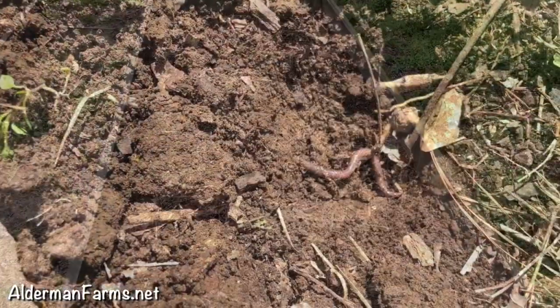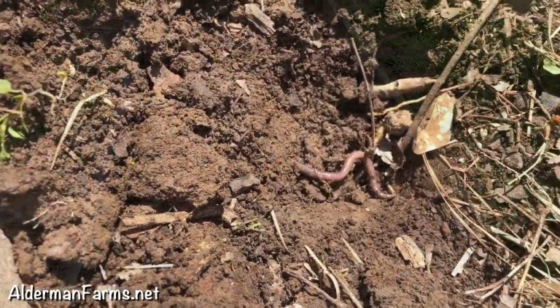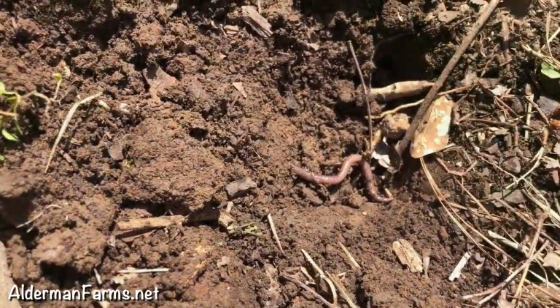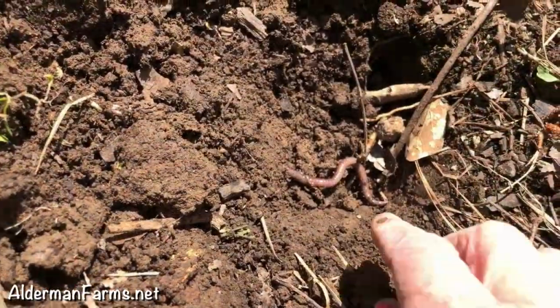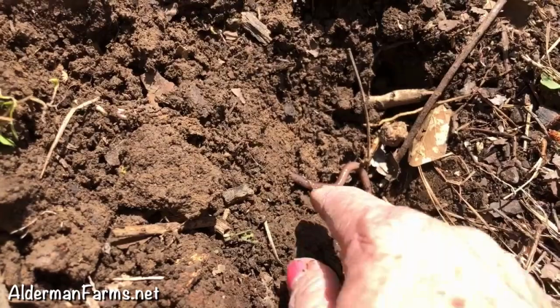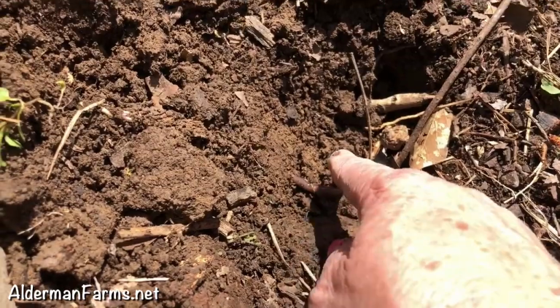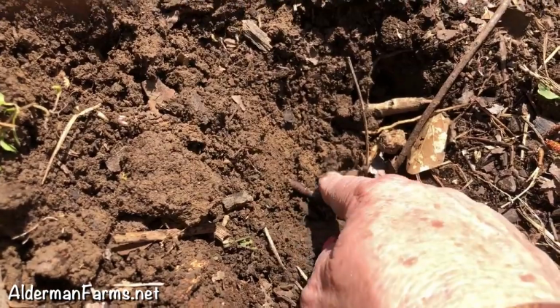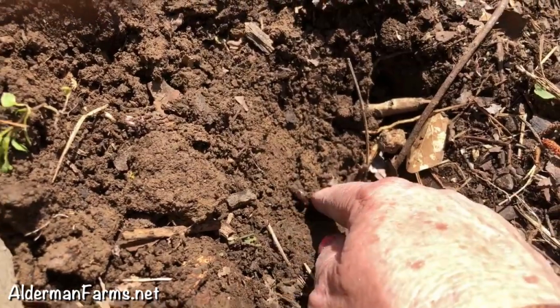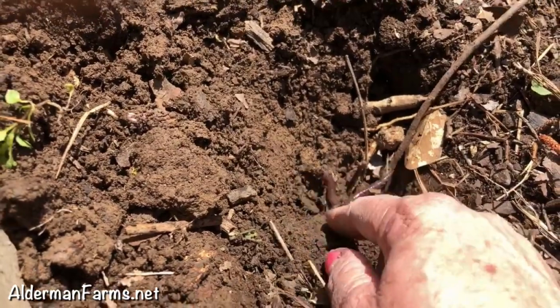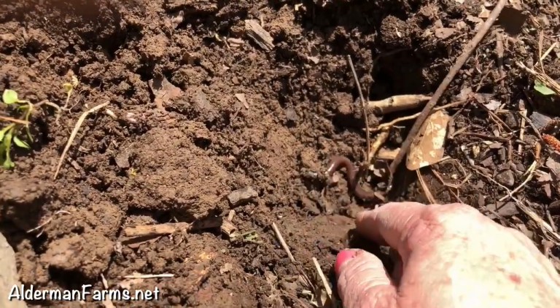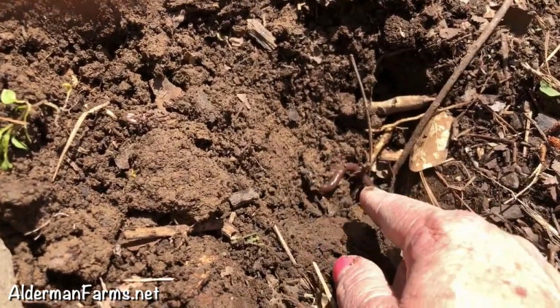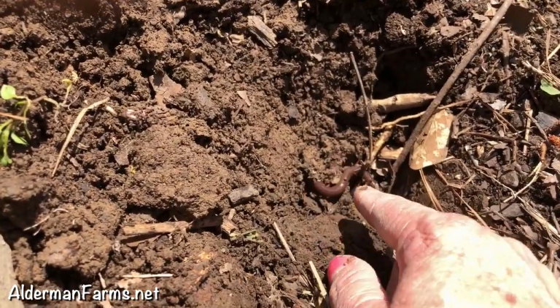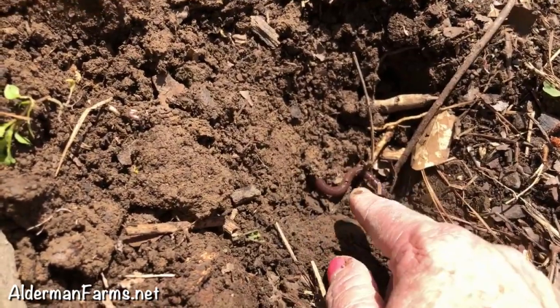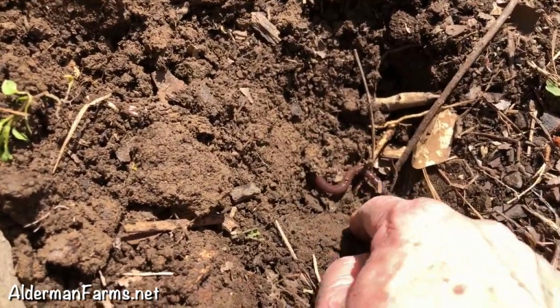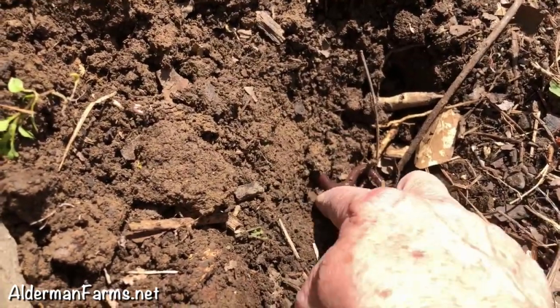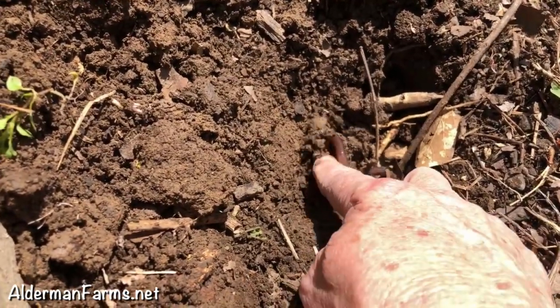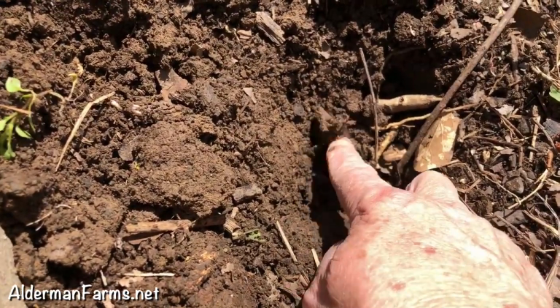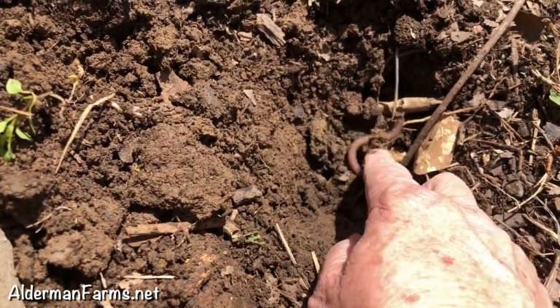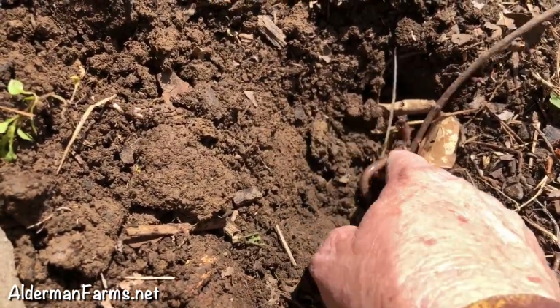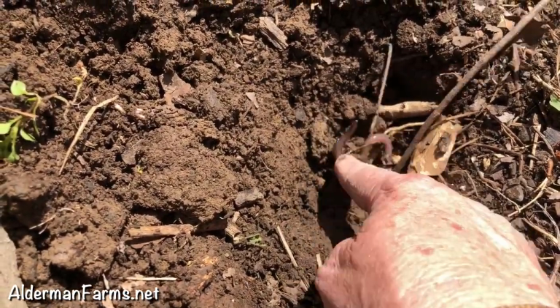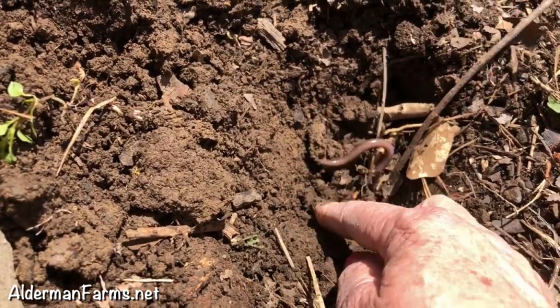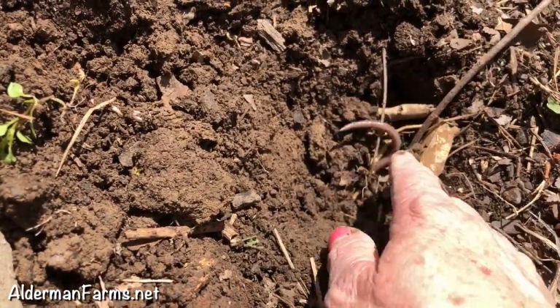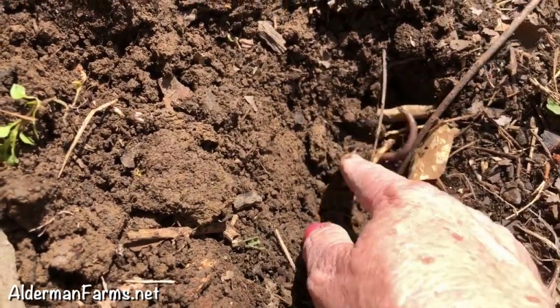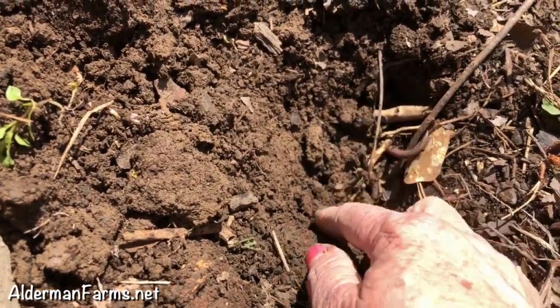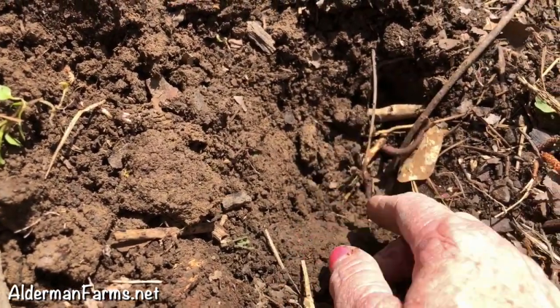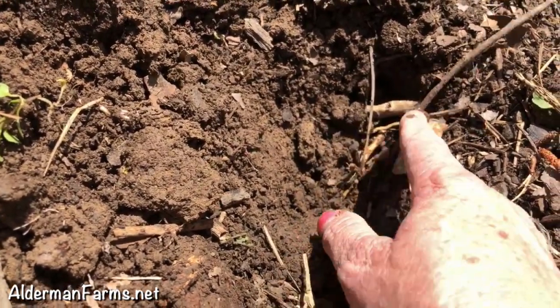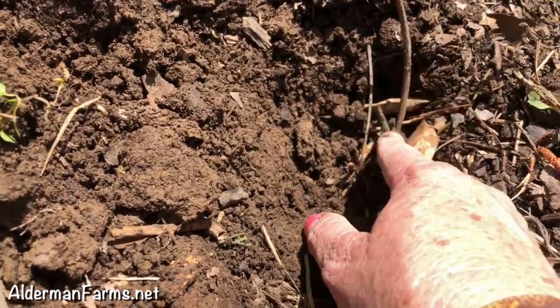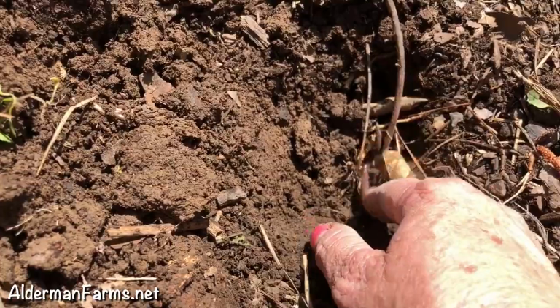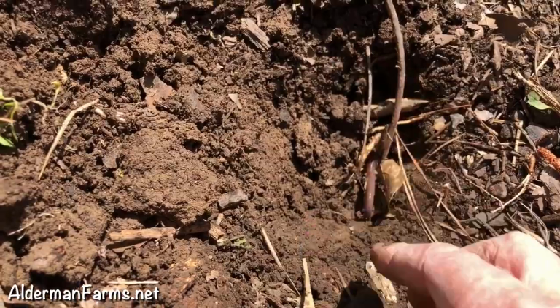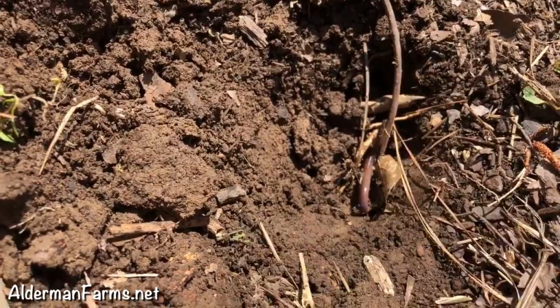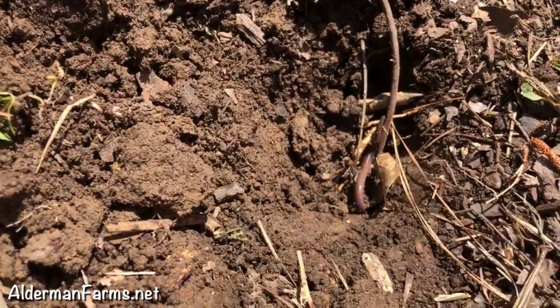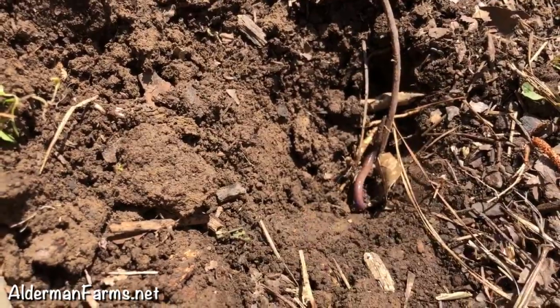No, this isn't a snake or I'd be screaming — this is a worm. I love it when I find worms in the garden. They help the soil so much.